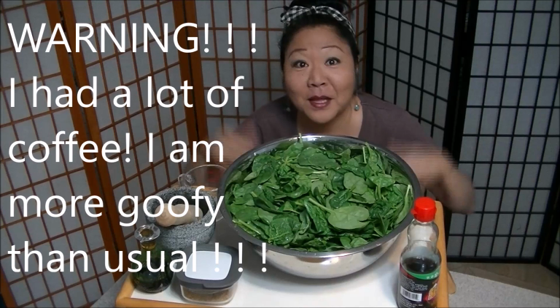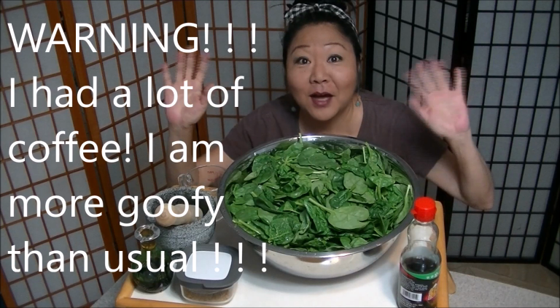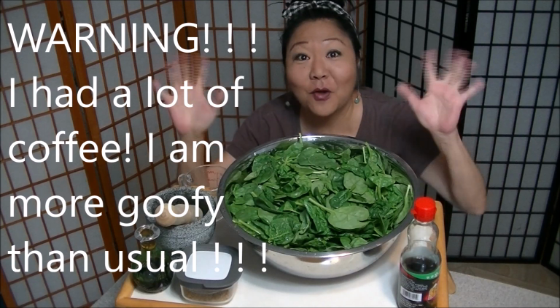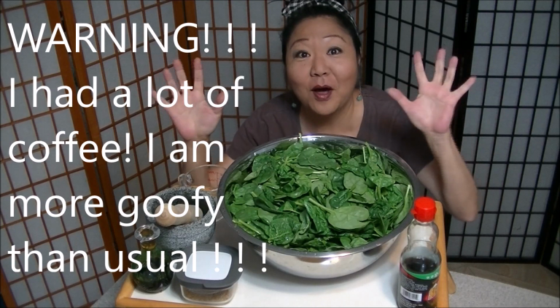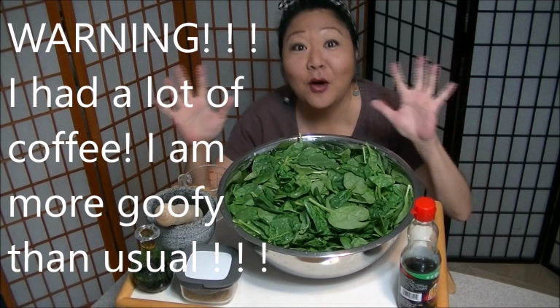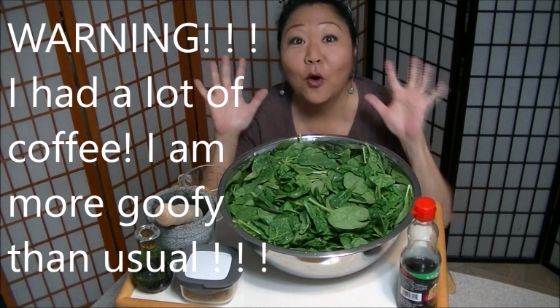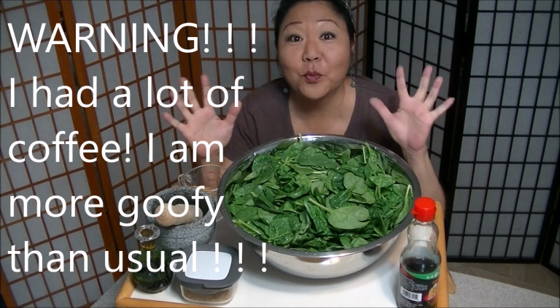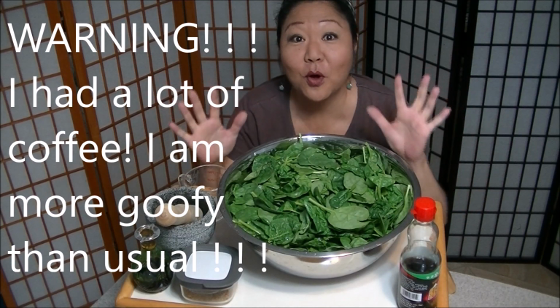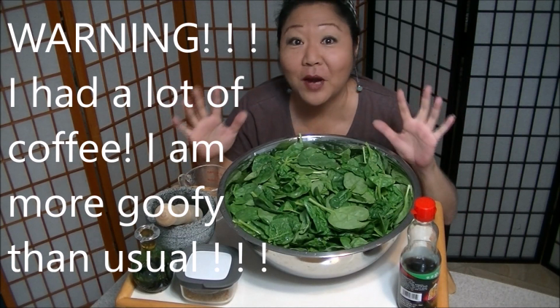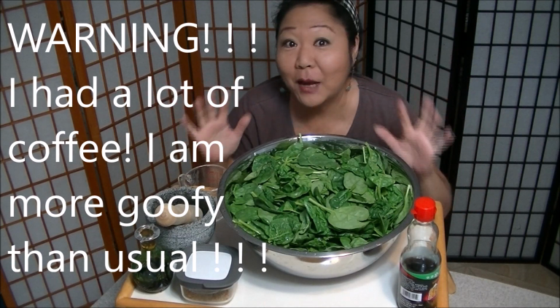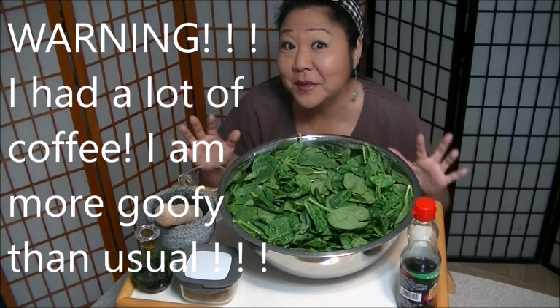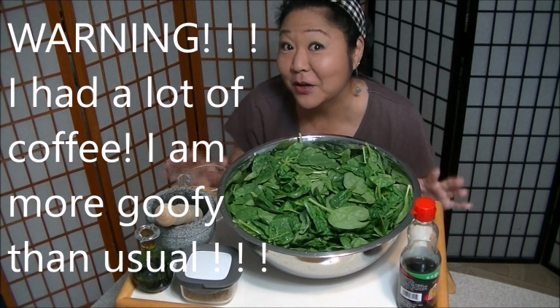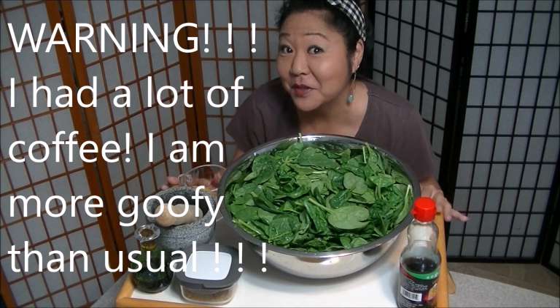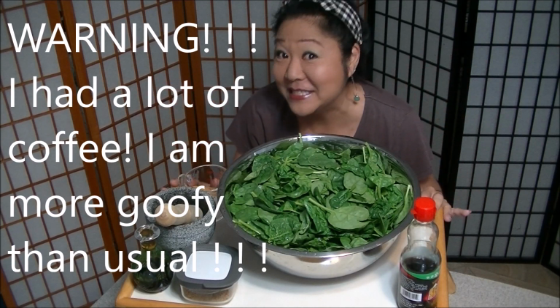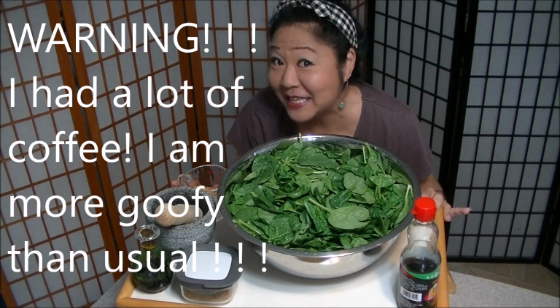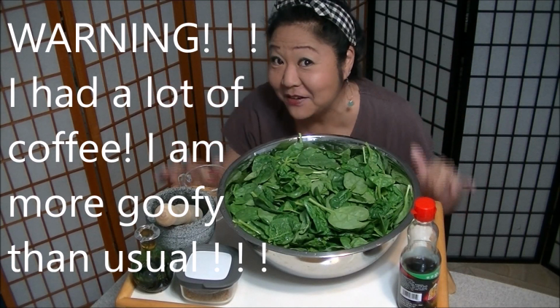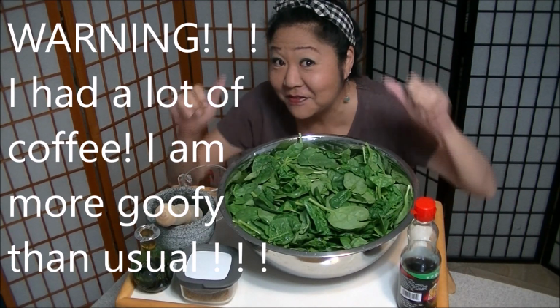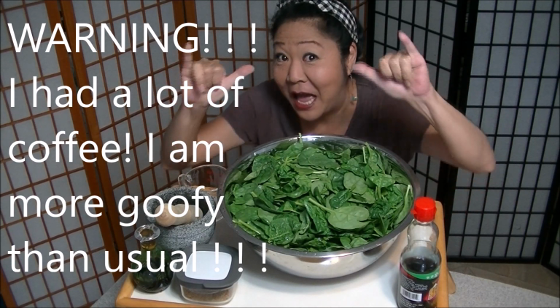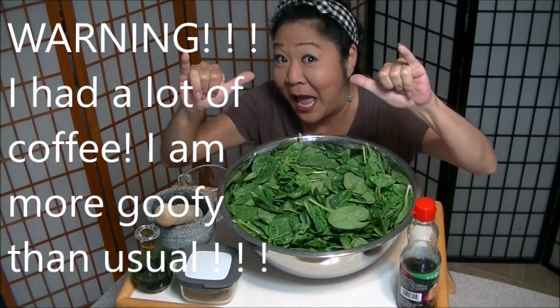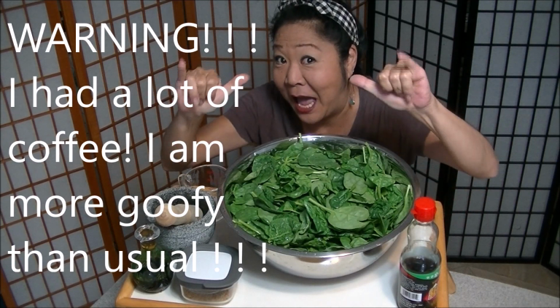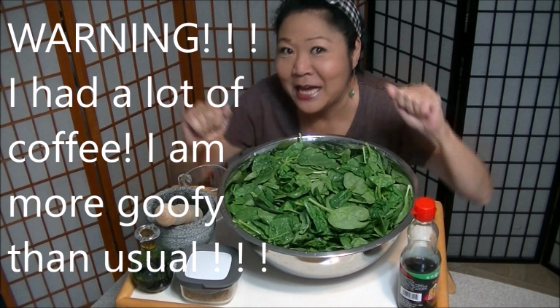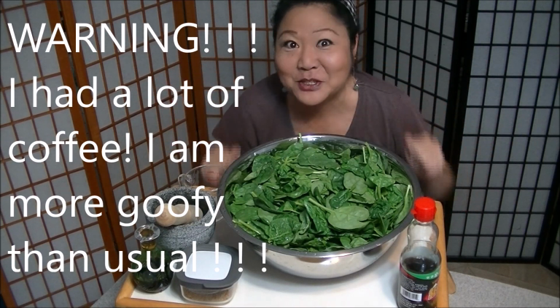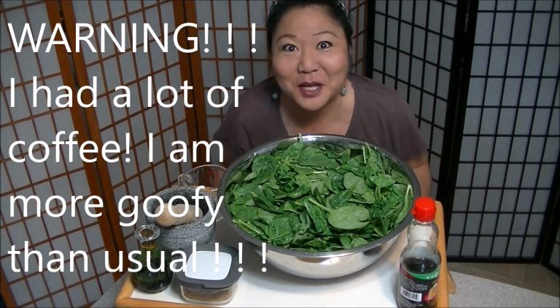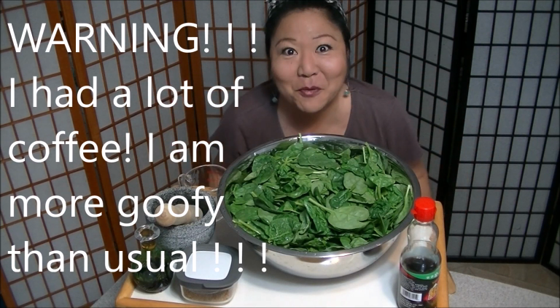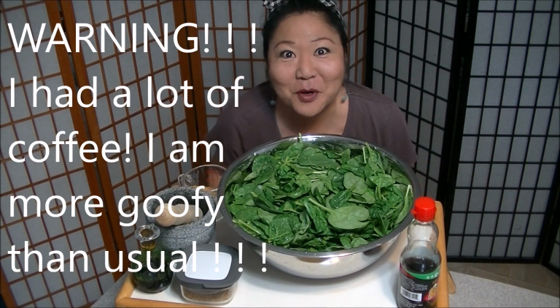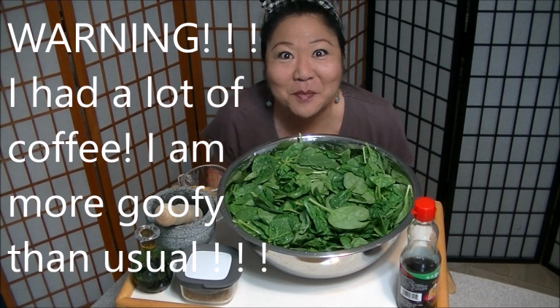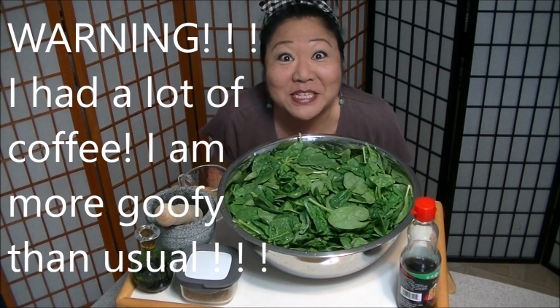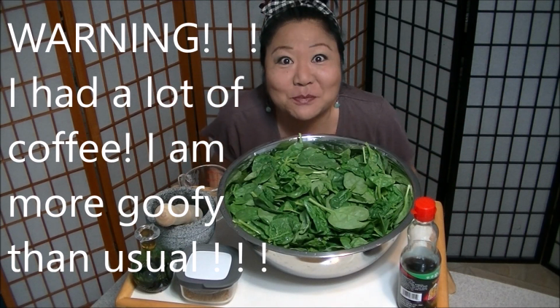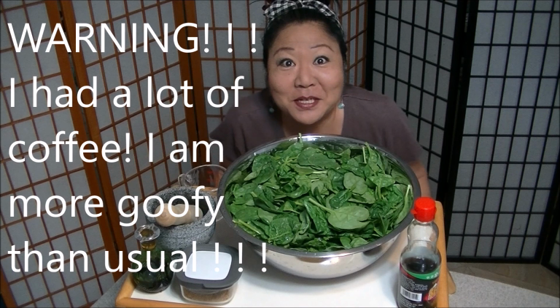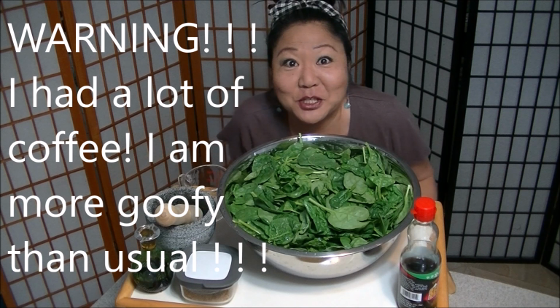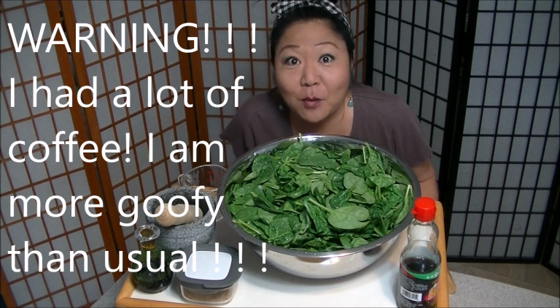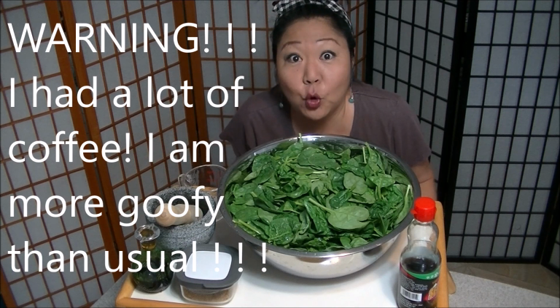Aloha! Hope you all are happy, healthy, and safe. Today we're gonna make spinach namul.